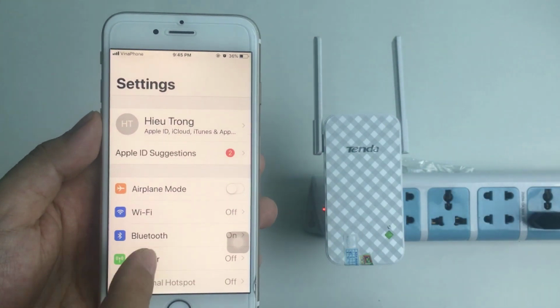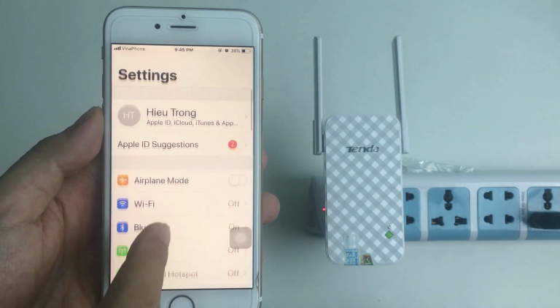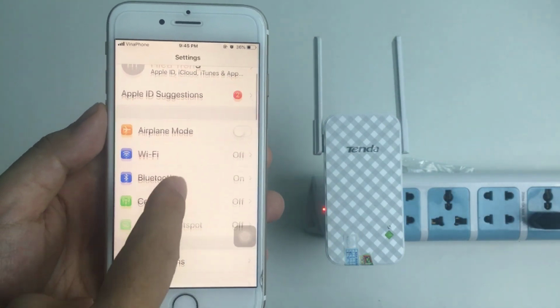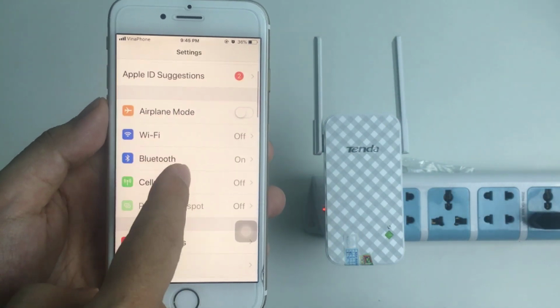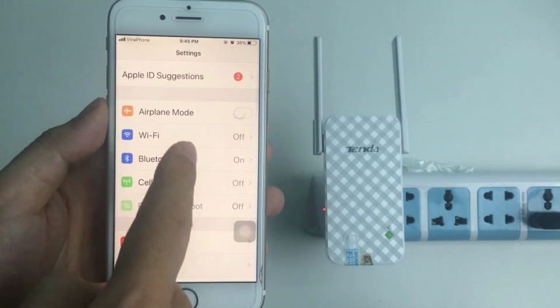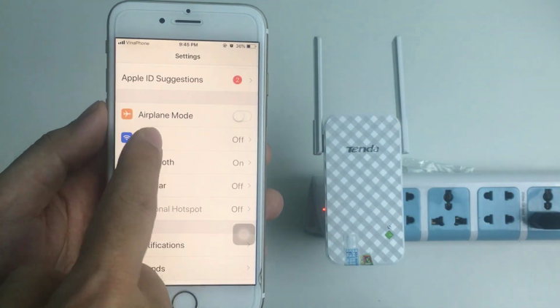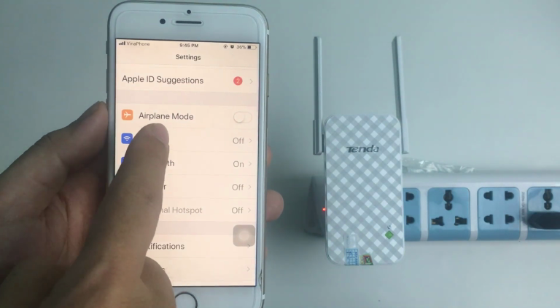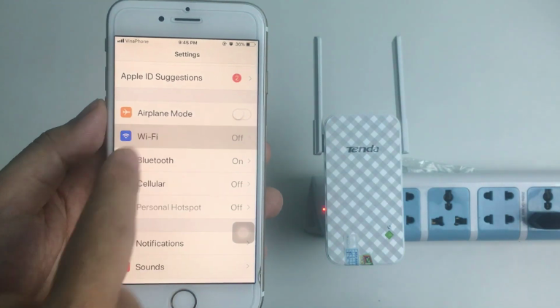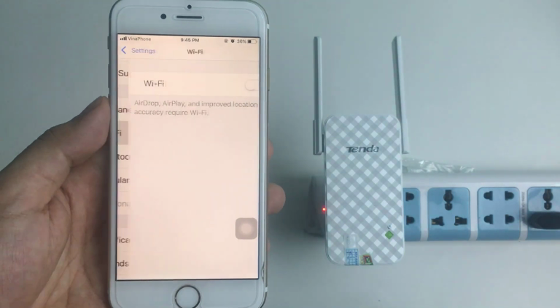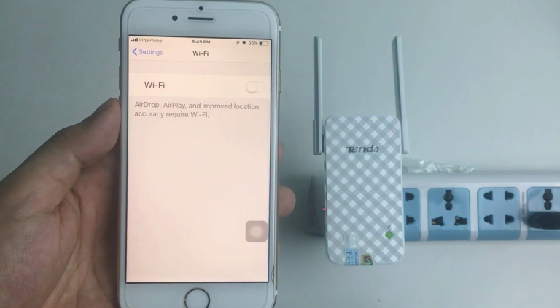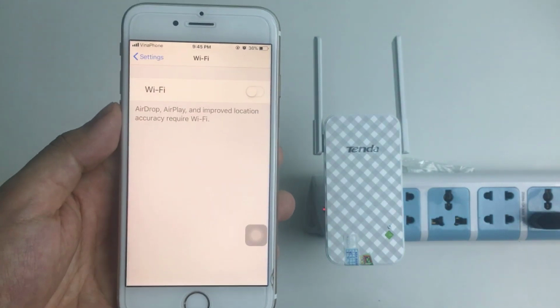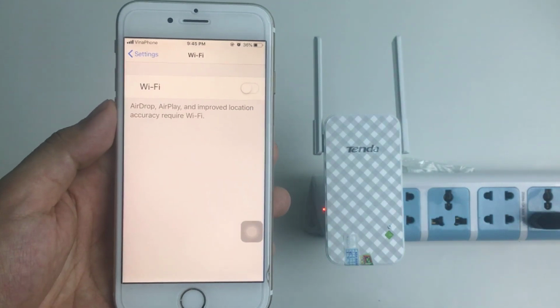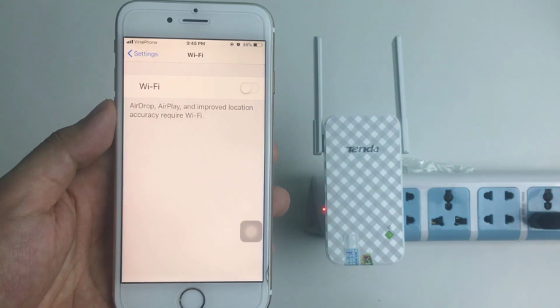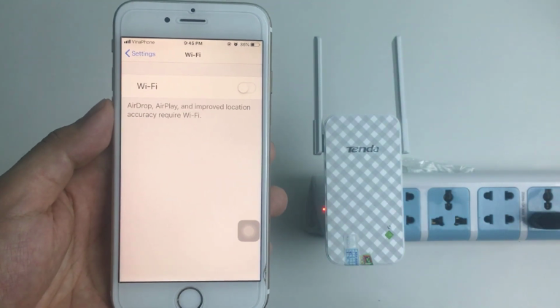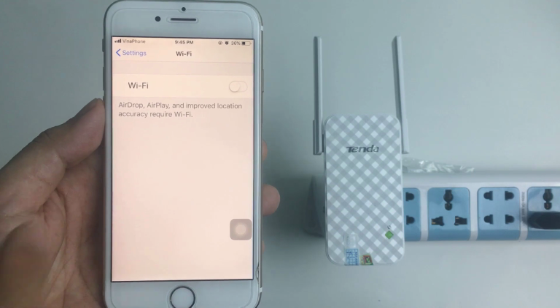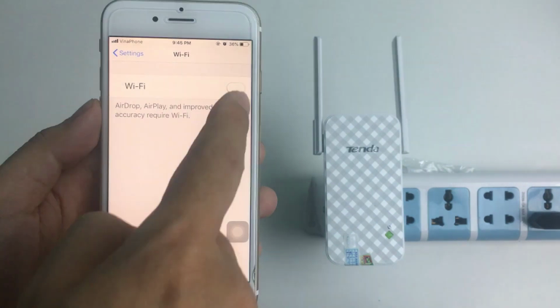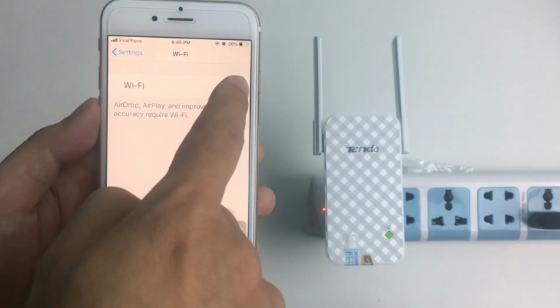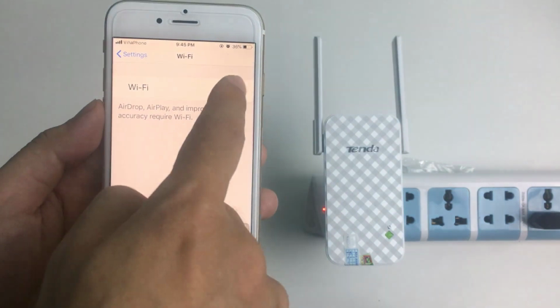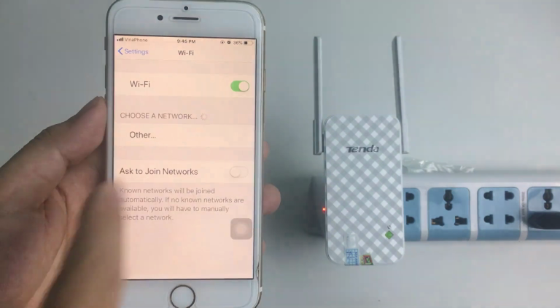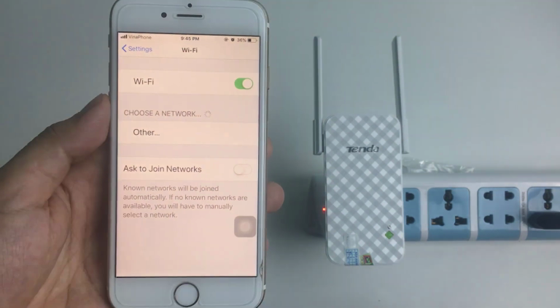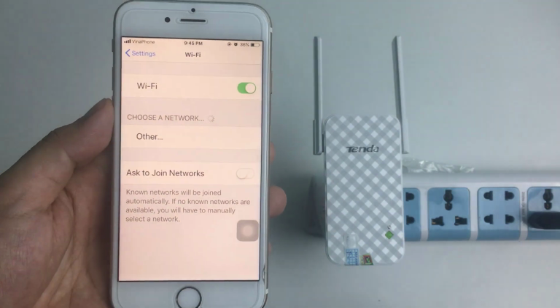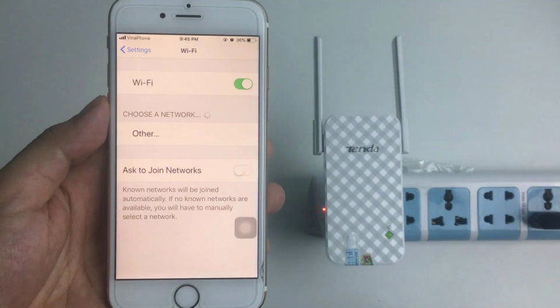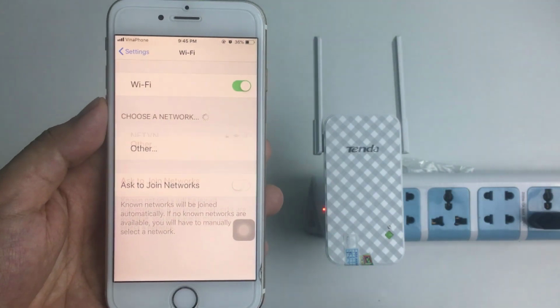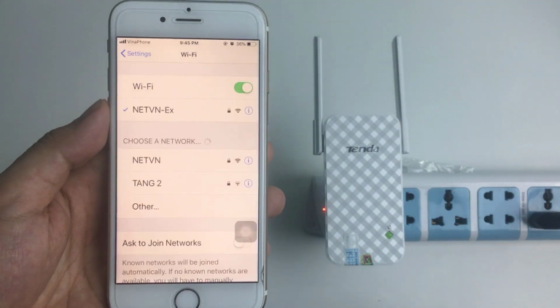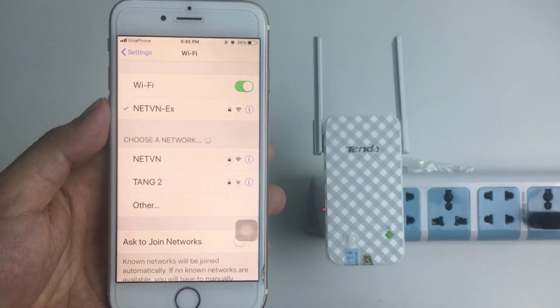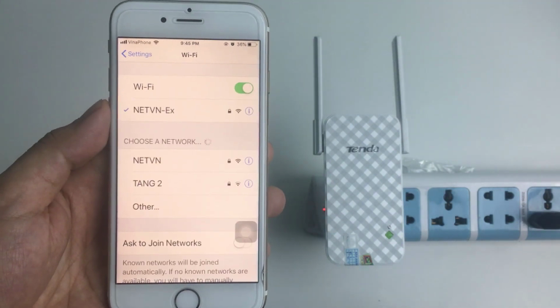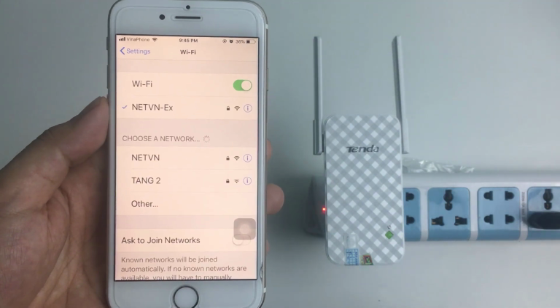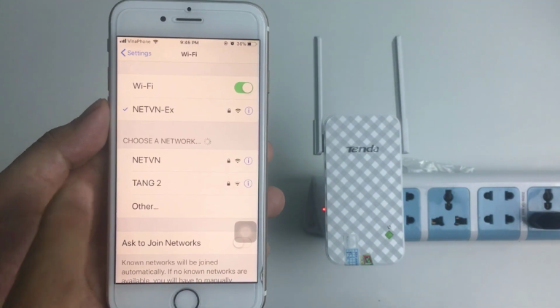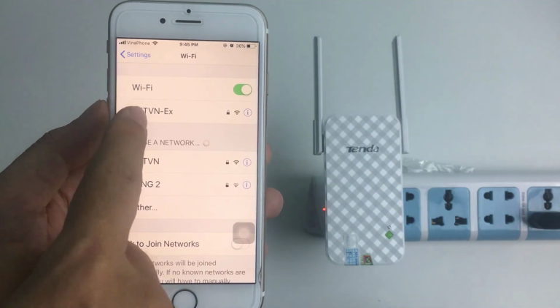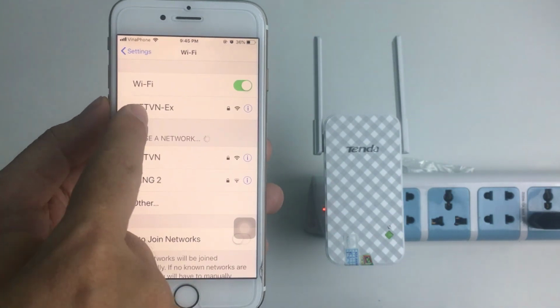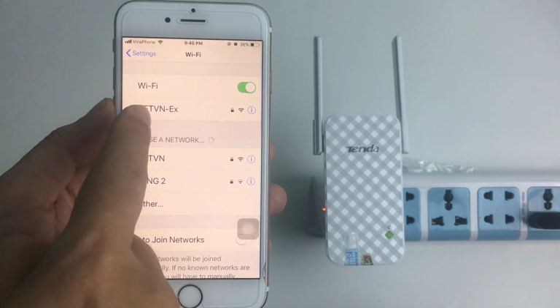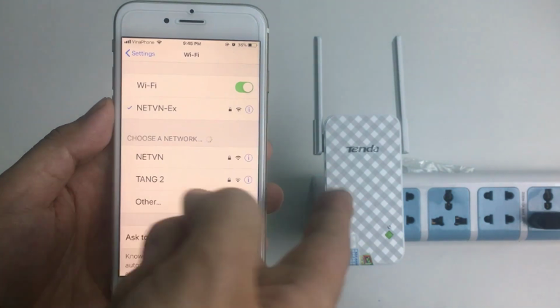First, connect to the Tenda network. Once connected, you are ready to proceed.